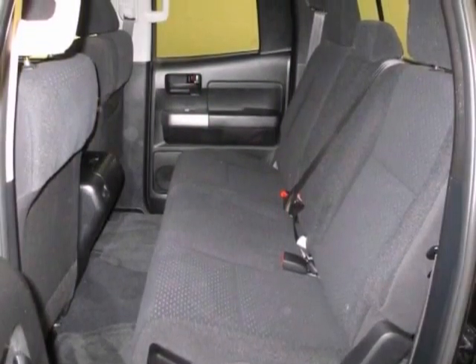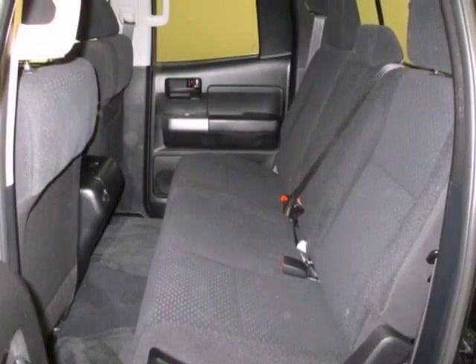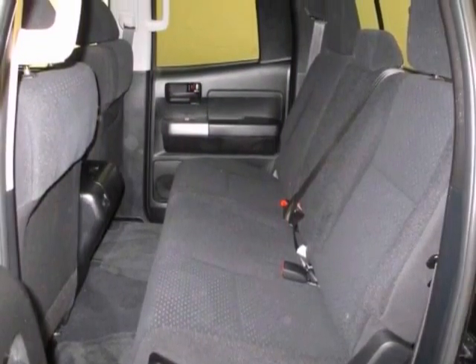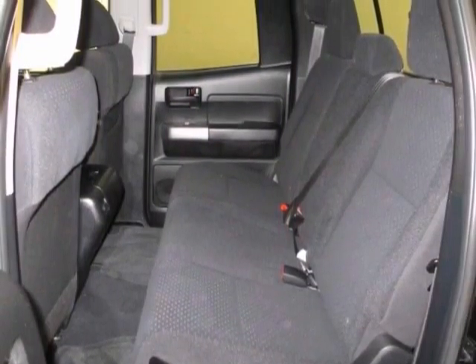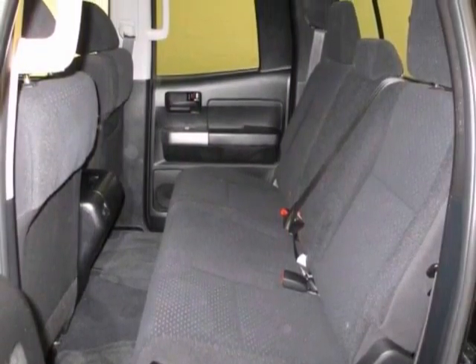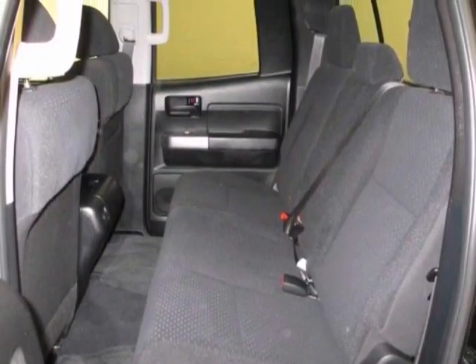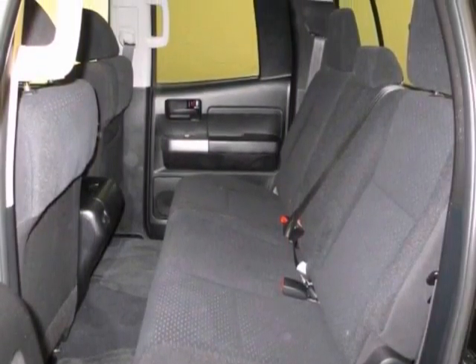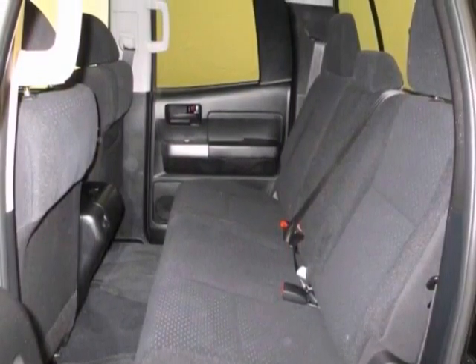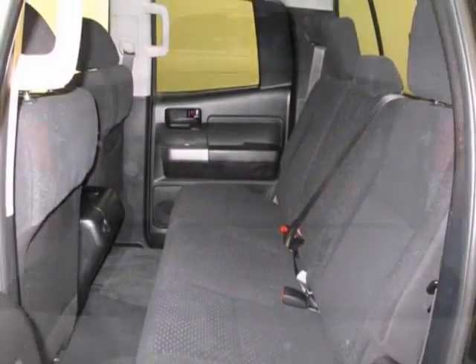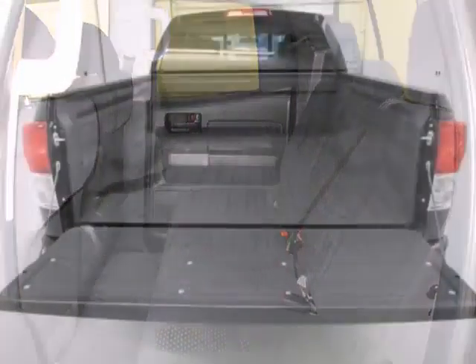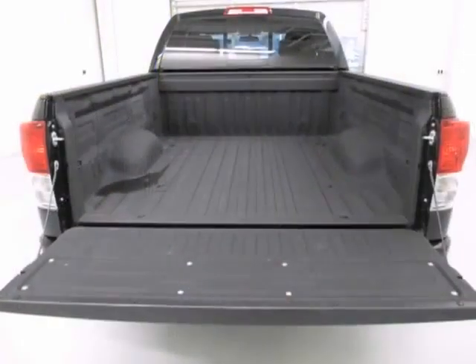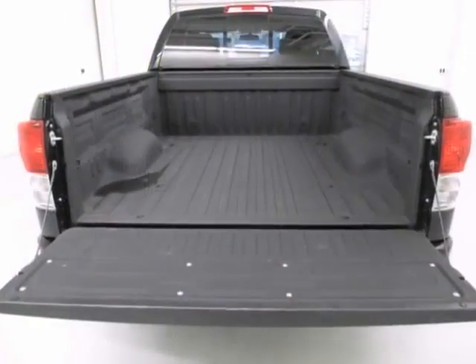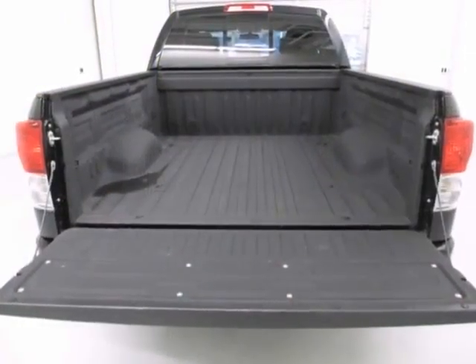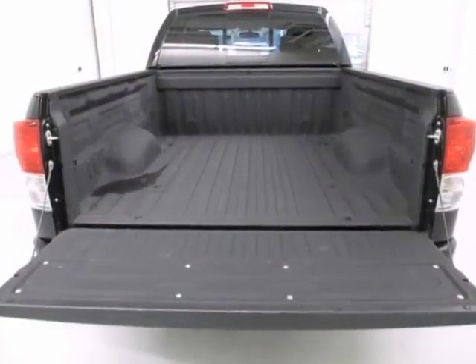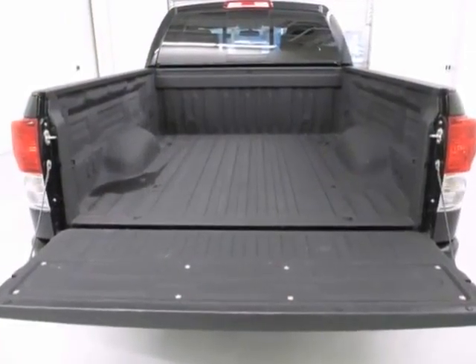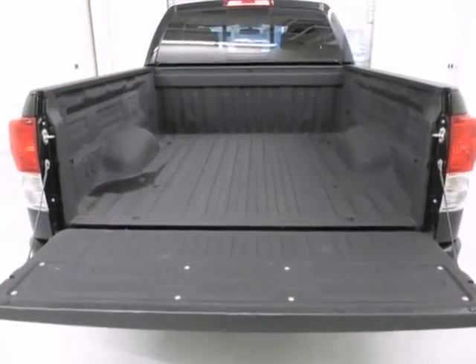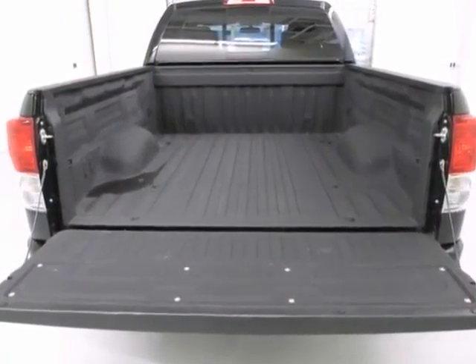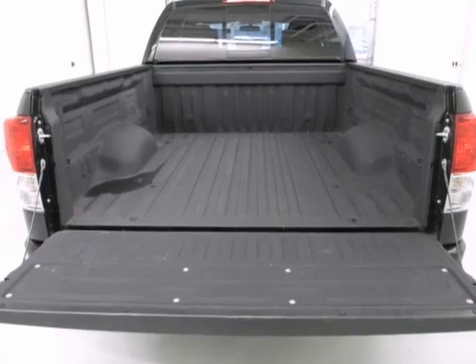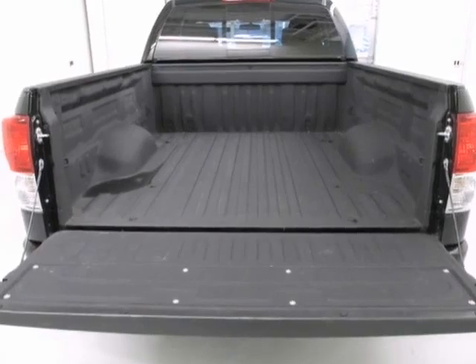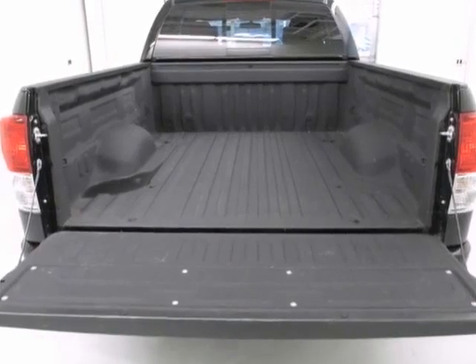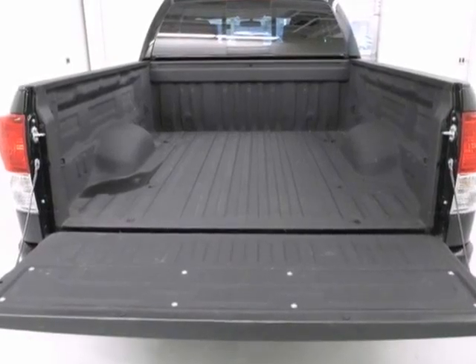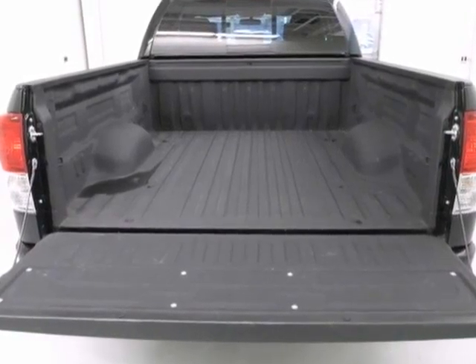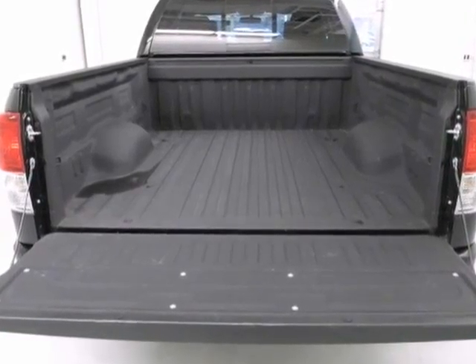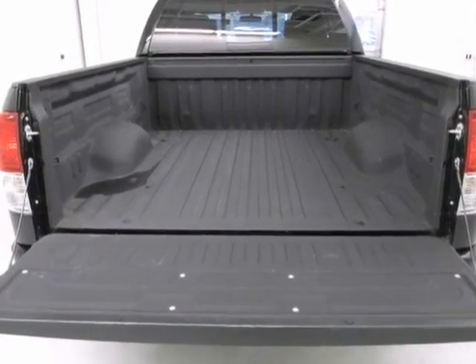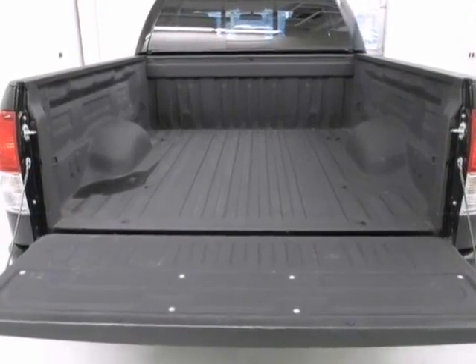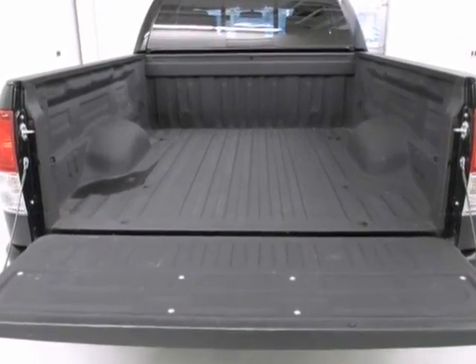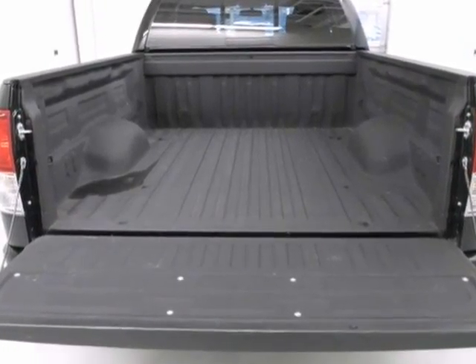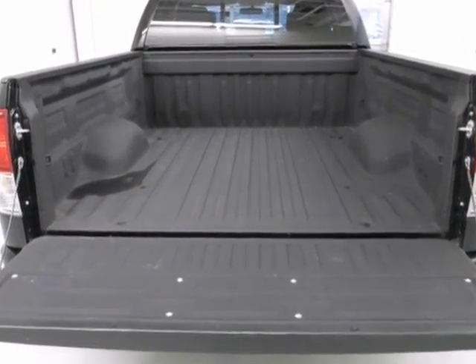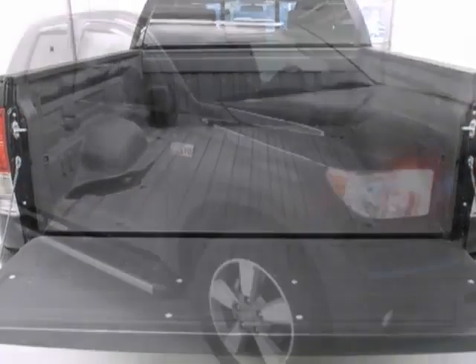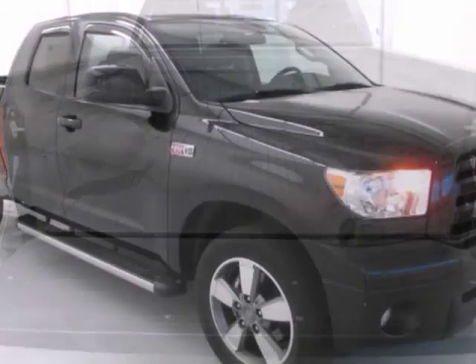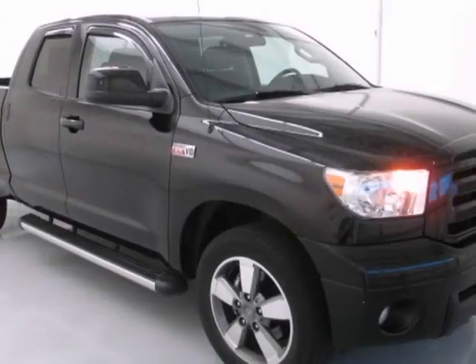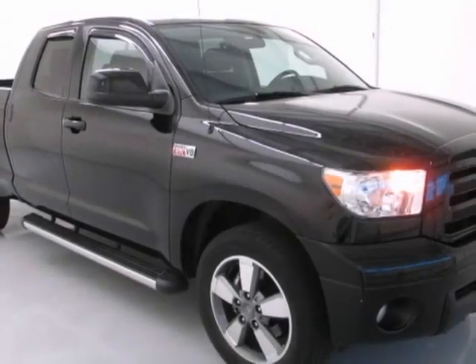It also features multiple airbags, keyless entry, stability and traction control, and even a spray-in bed liner.